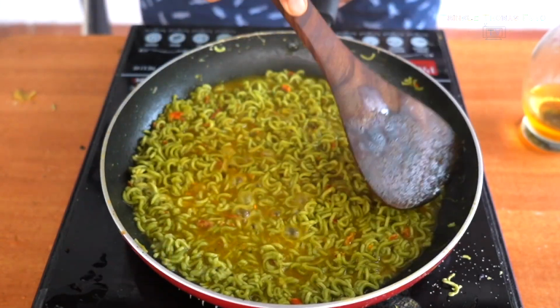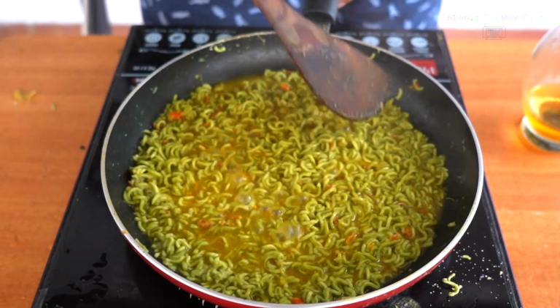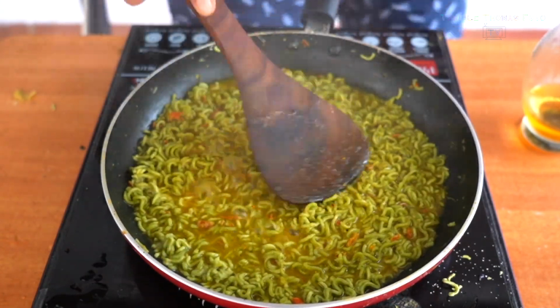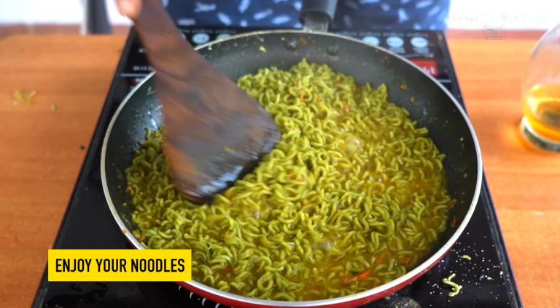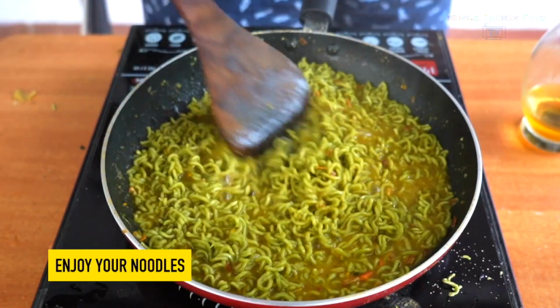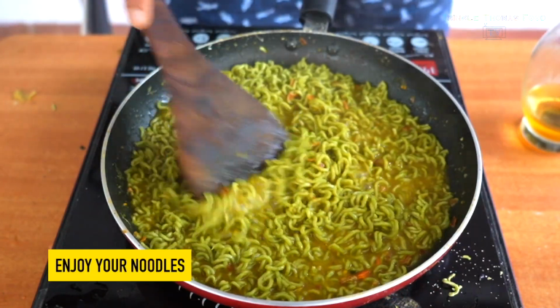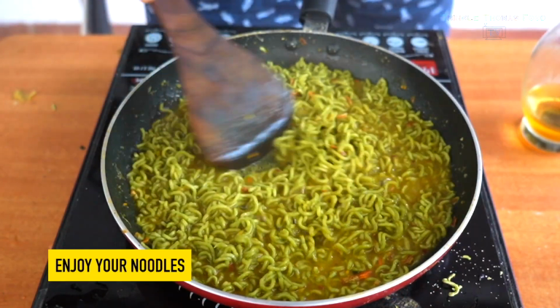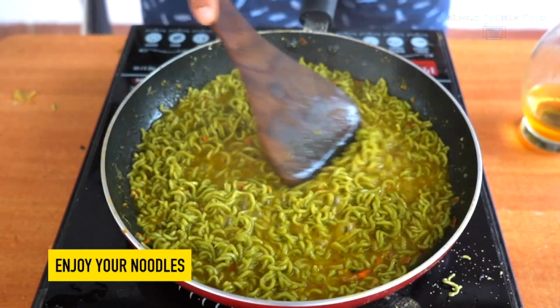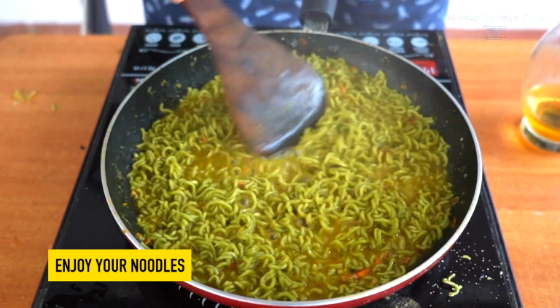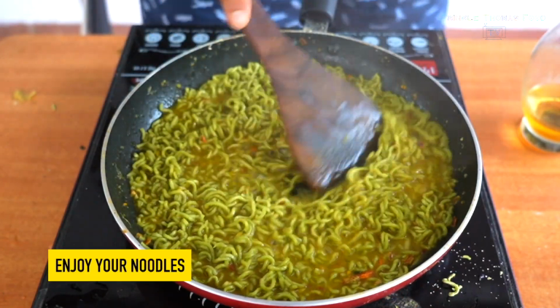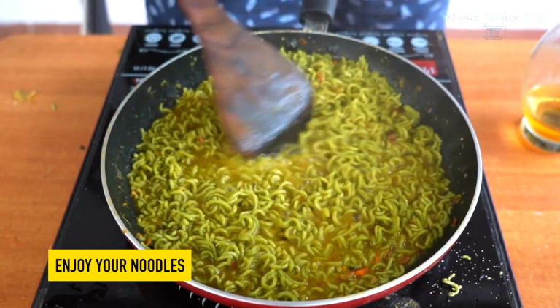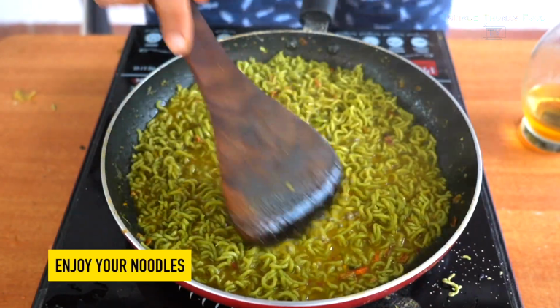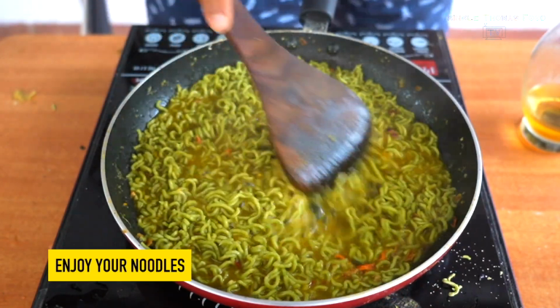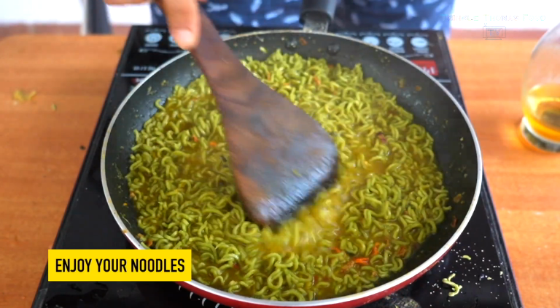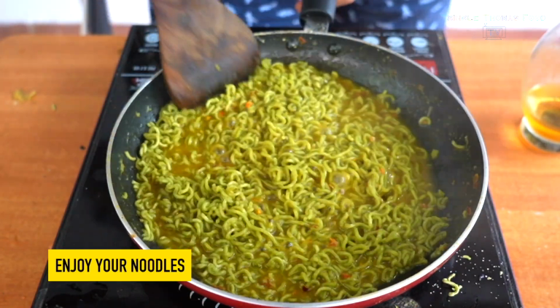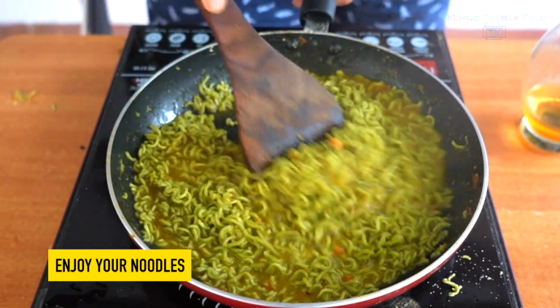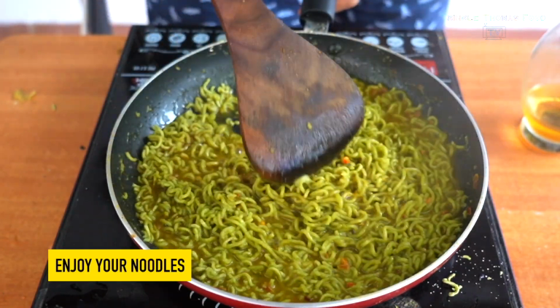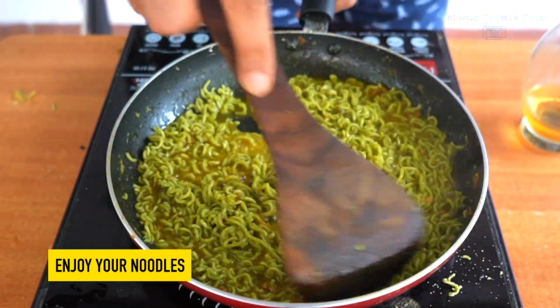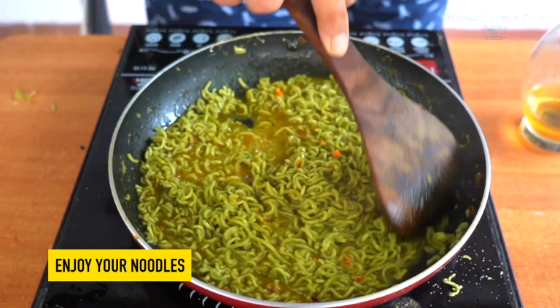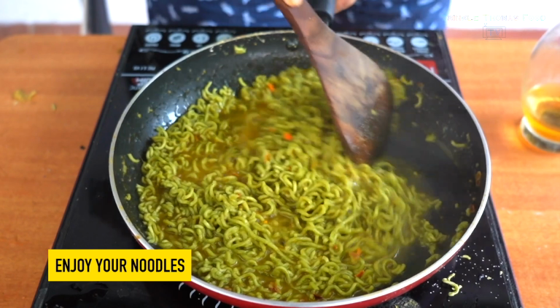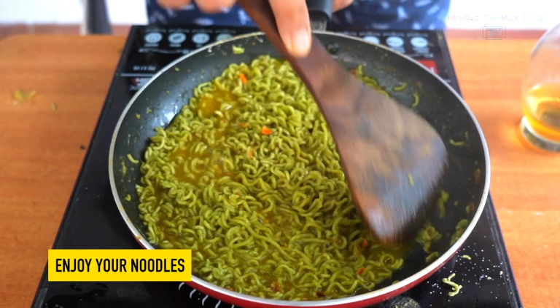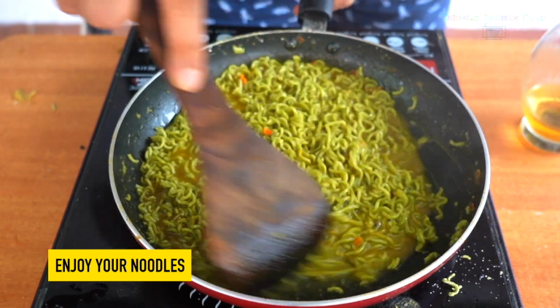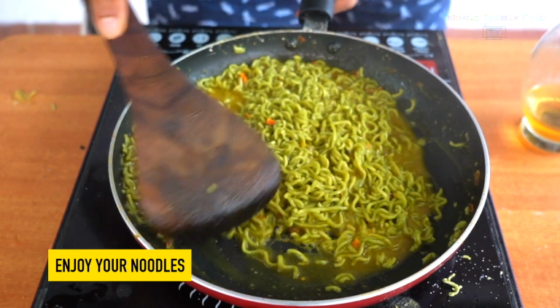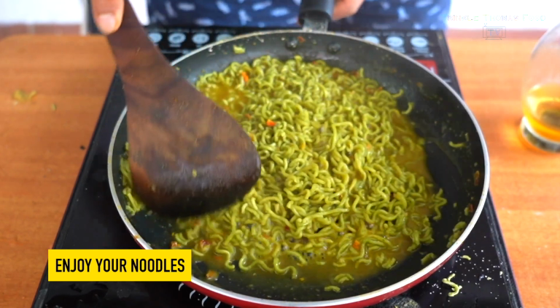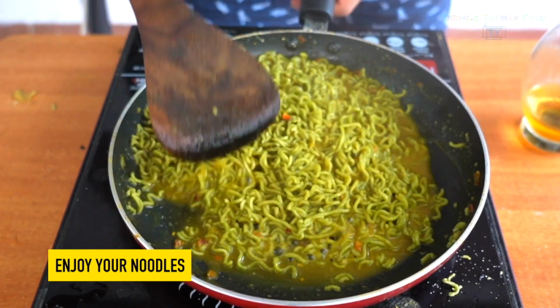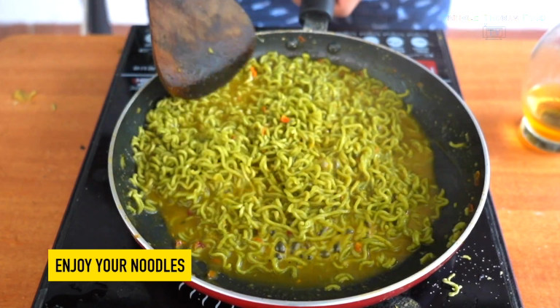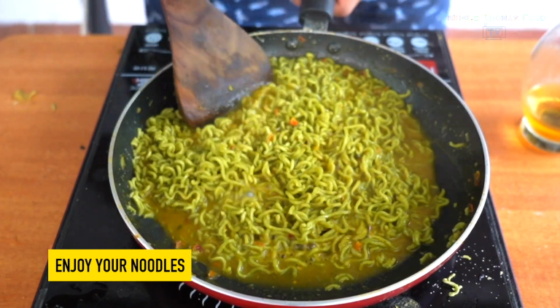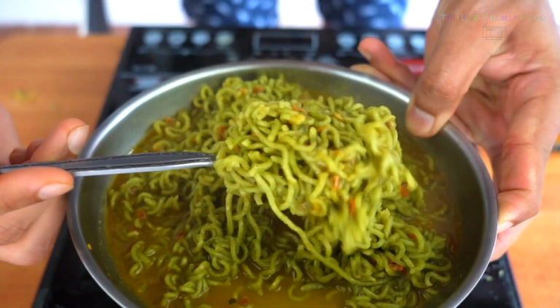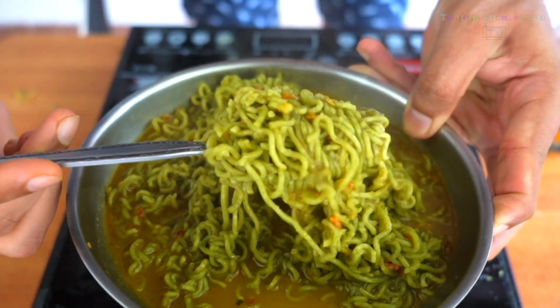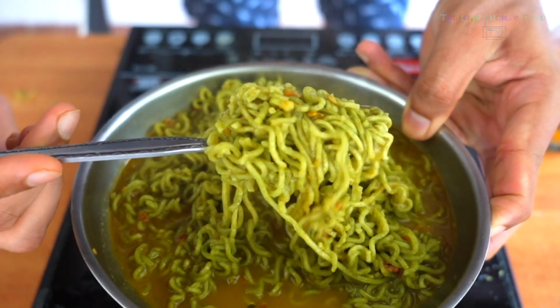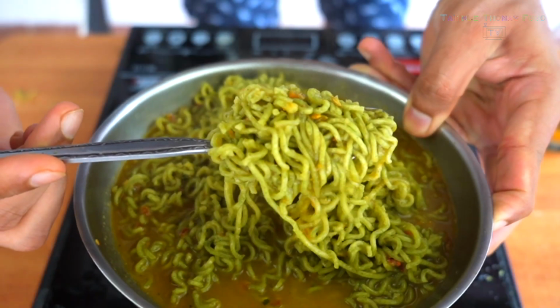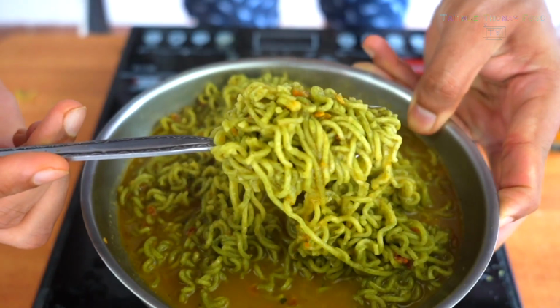I'm going to add some height for this video. As far as you can, you can see the habit of the stump. I'm going to show you how to use this.